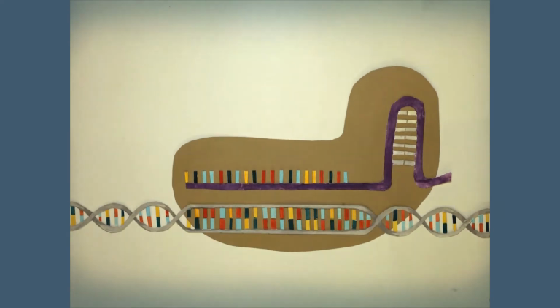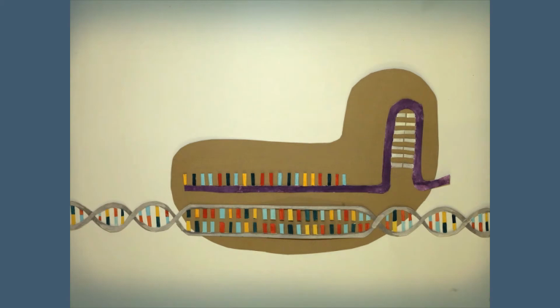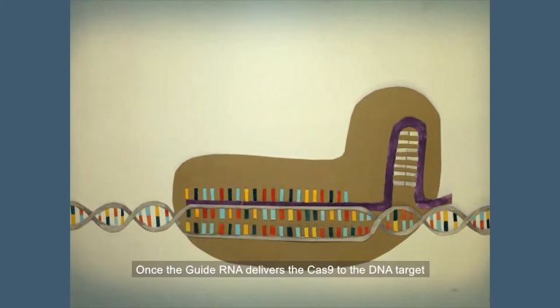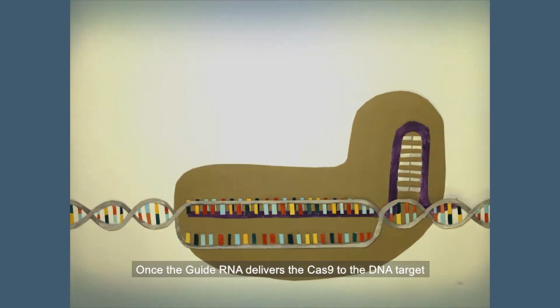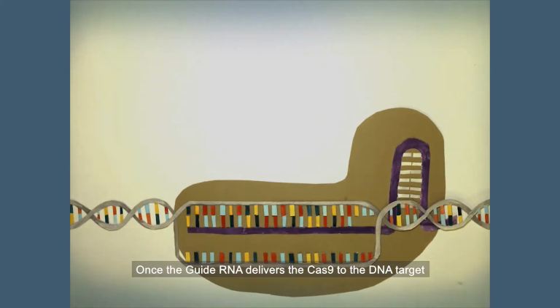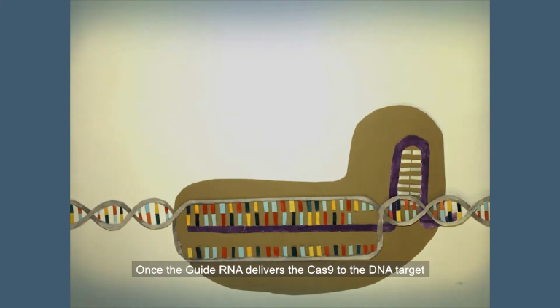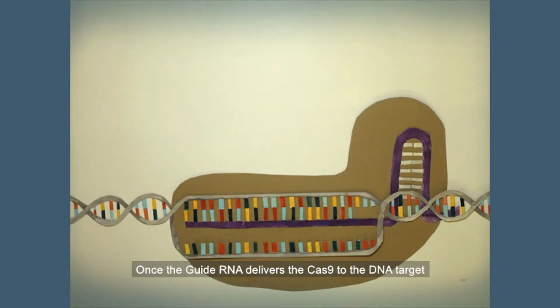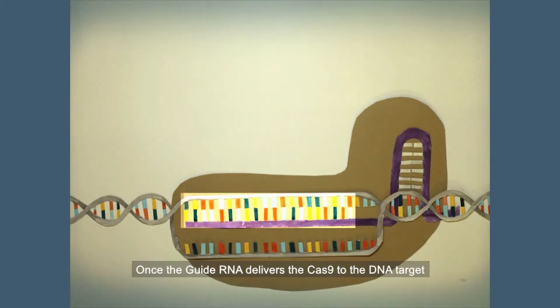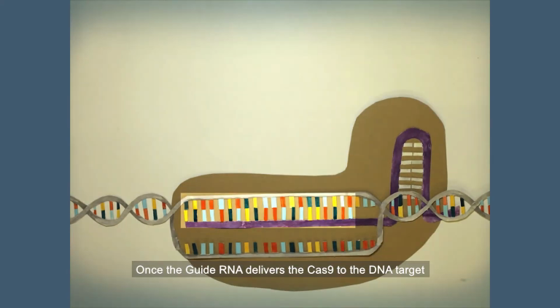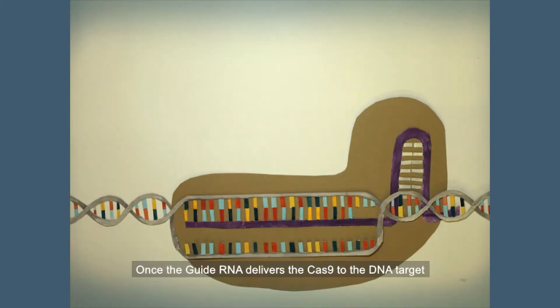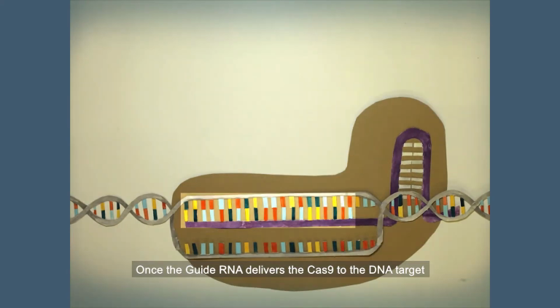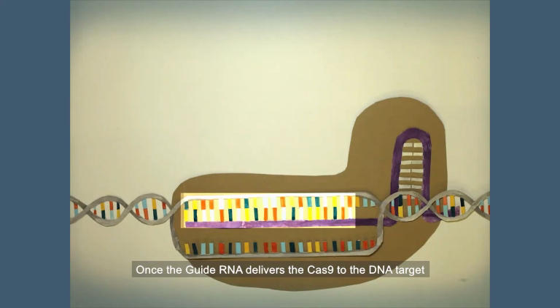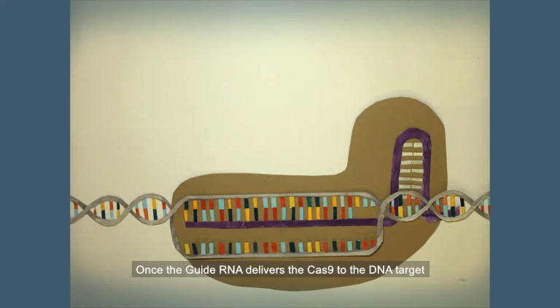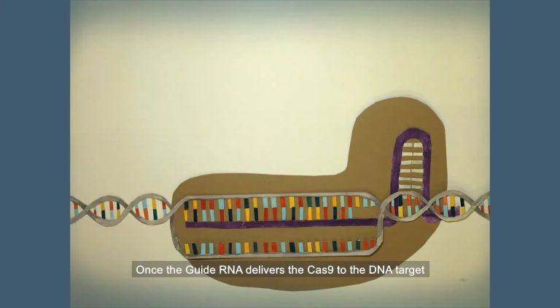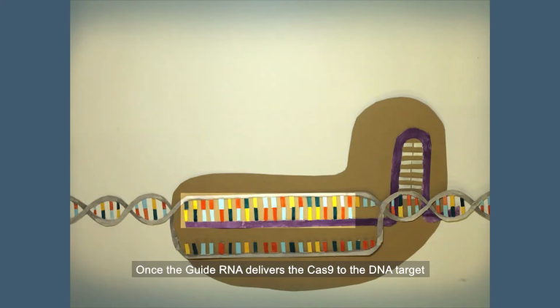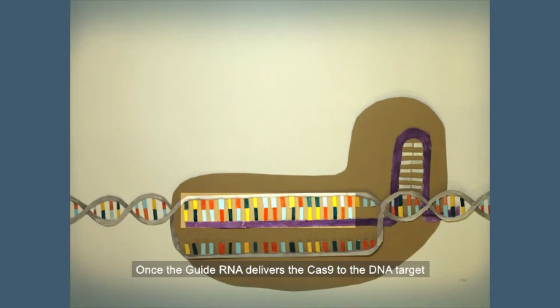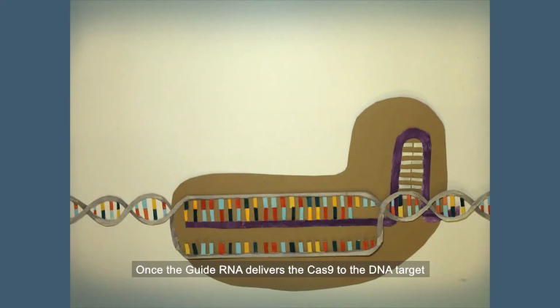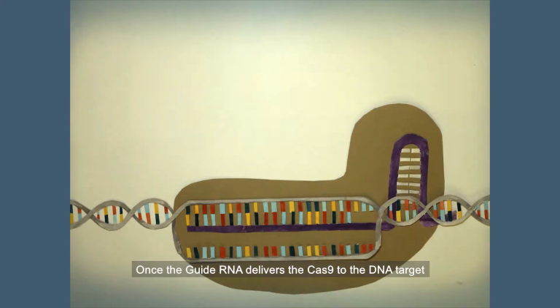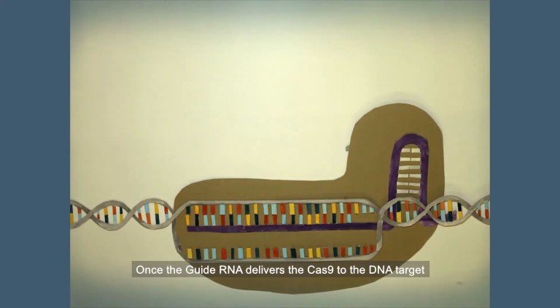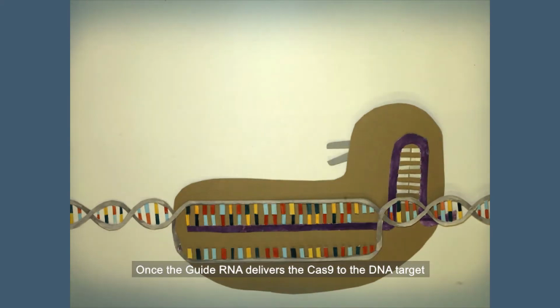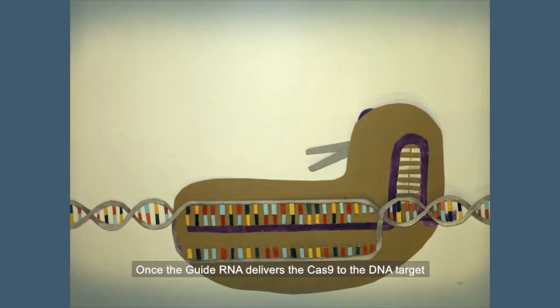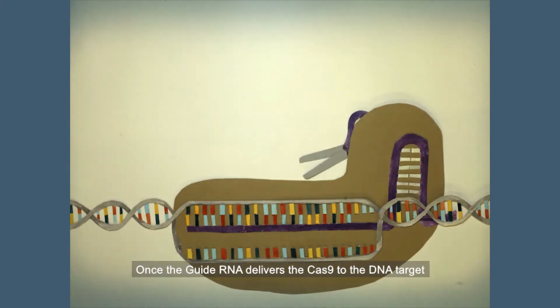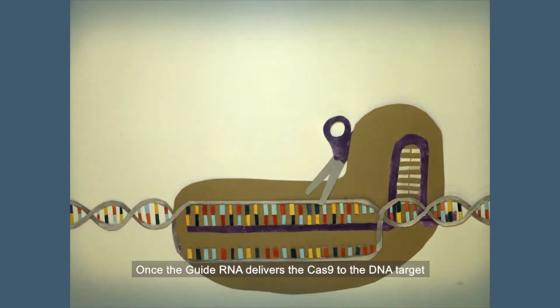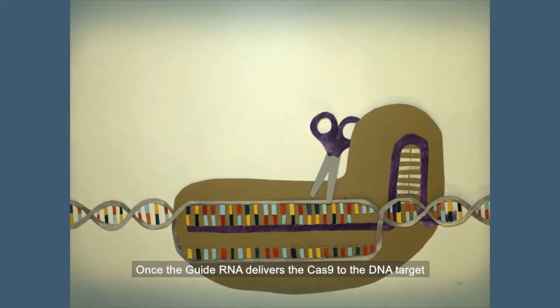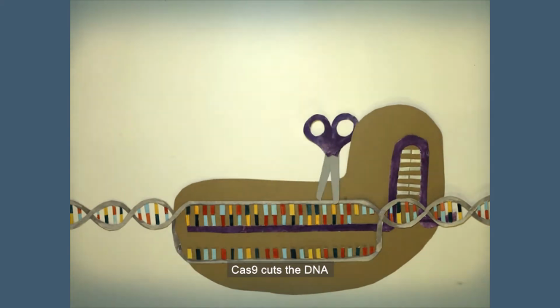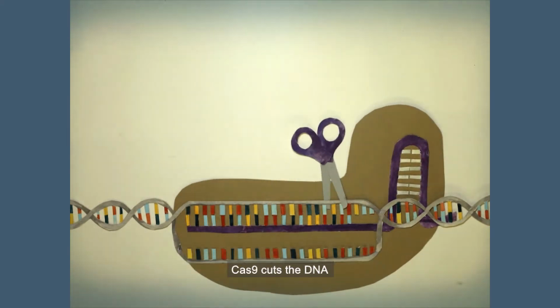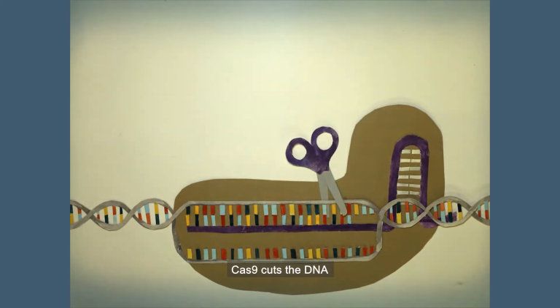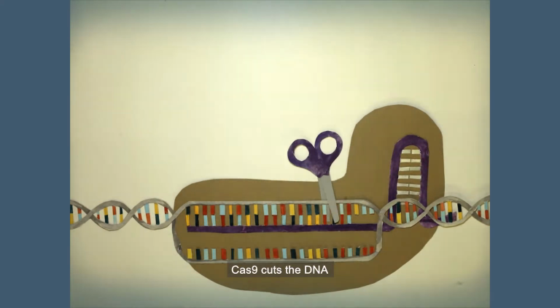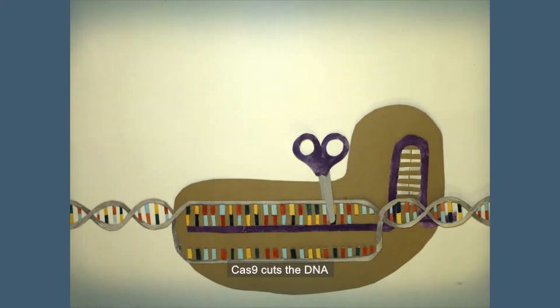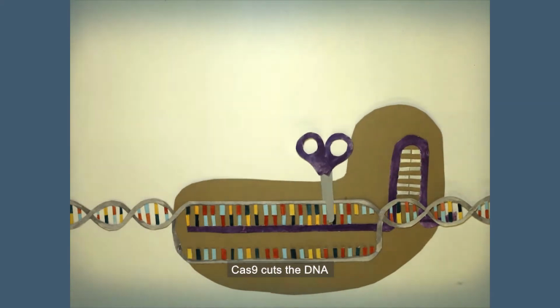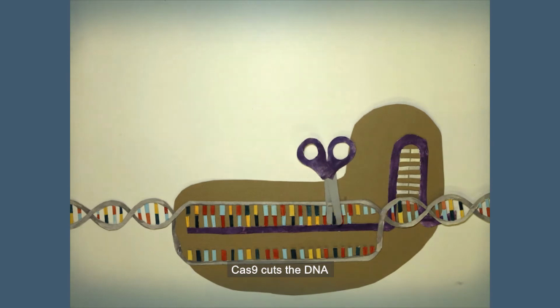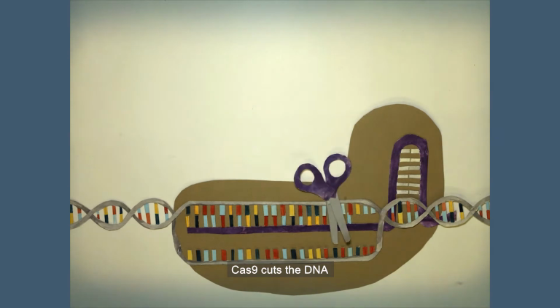Once the guide RNA delivers the Cas9 to the DNA target, Cas9 cuts the DNA.